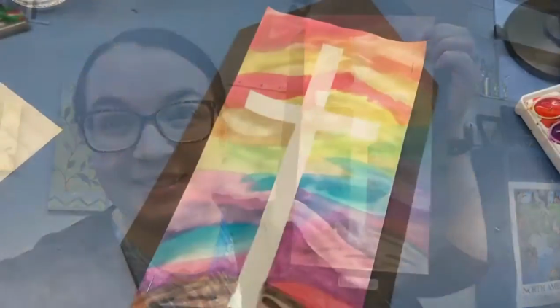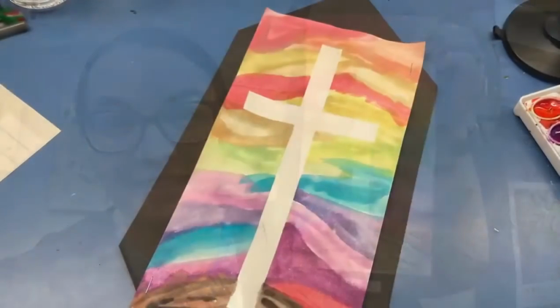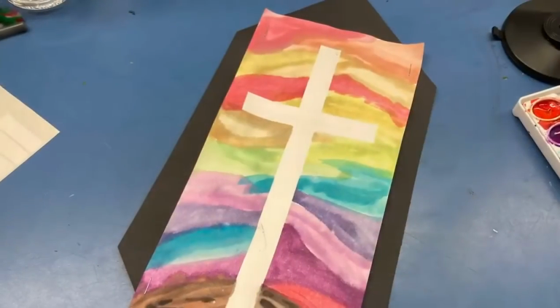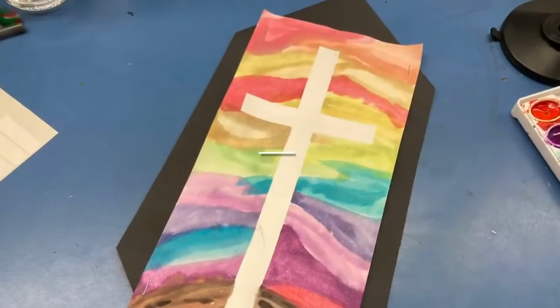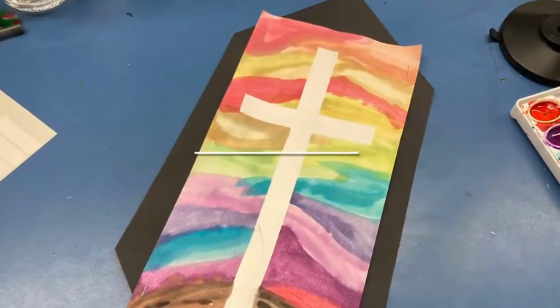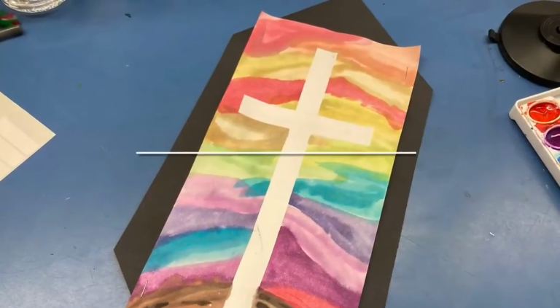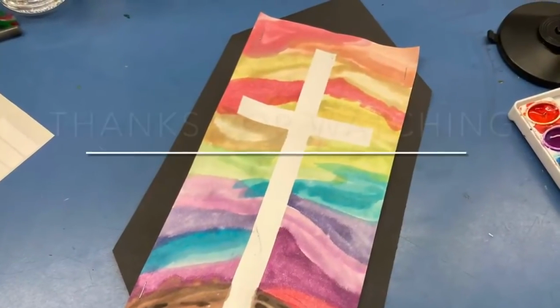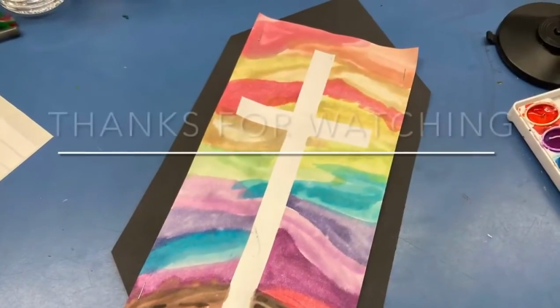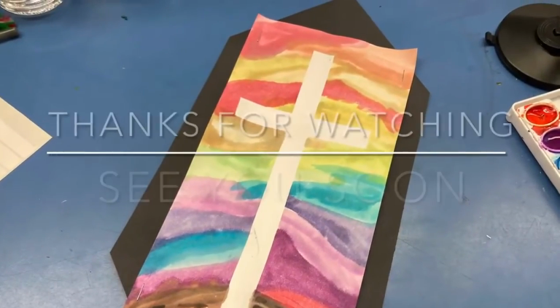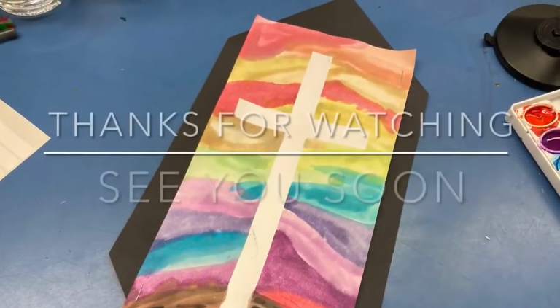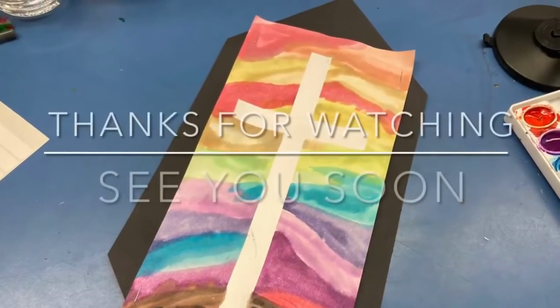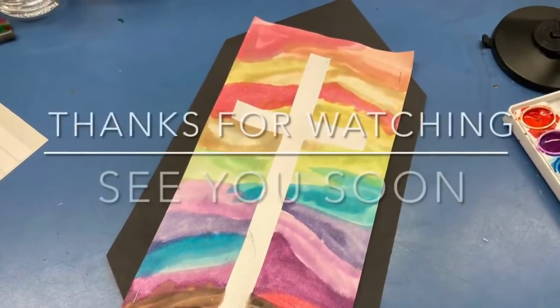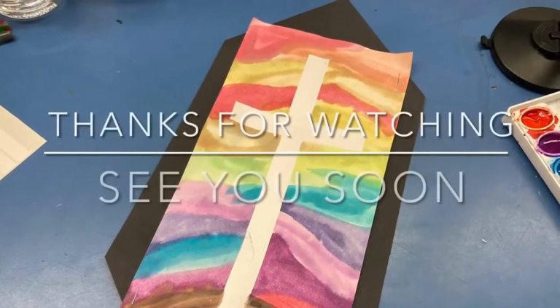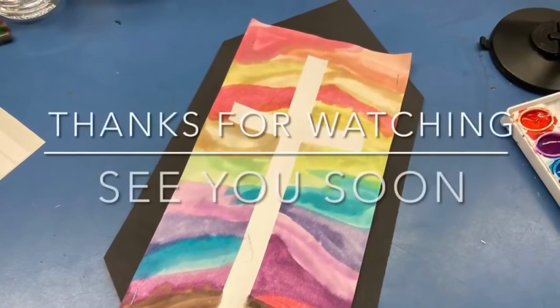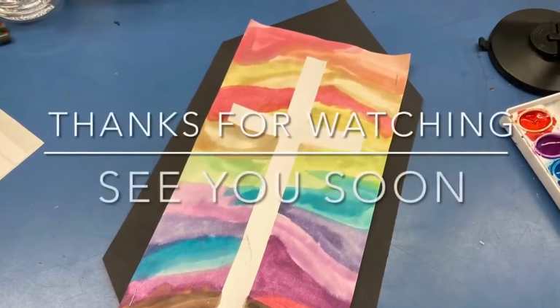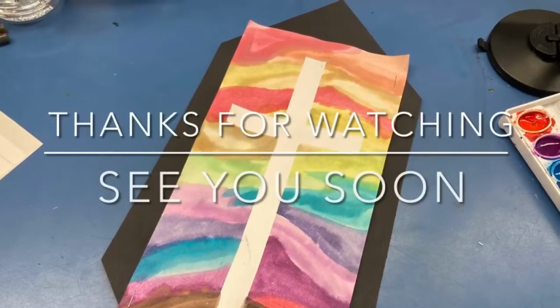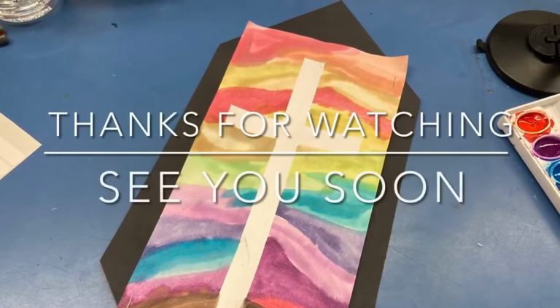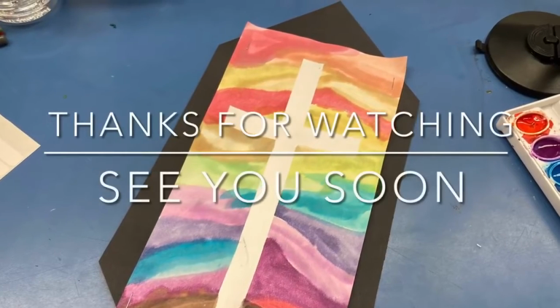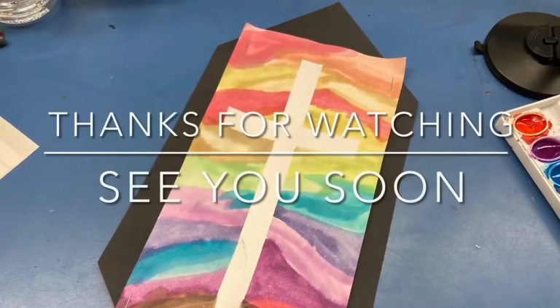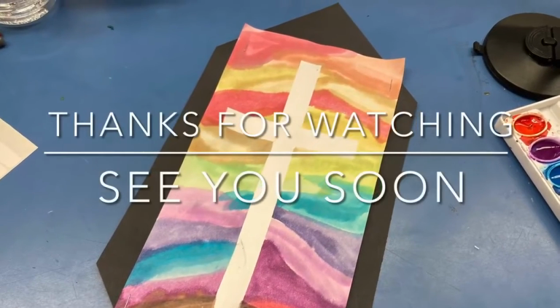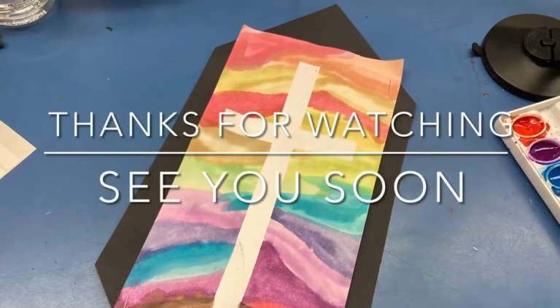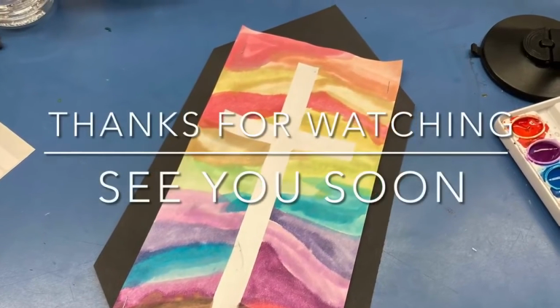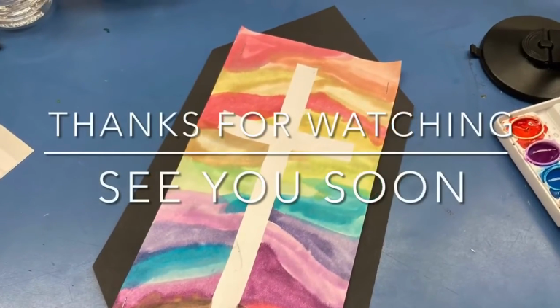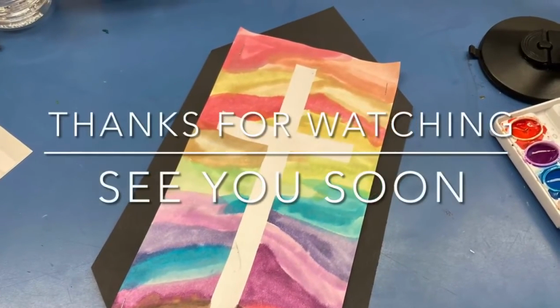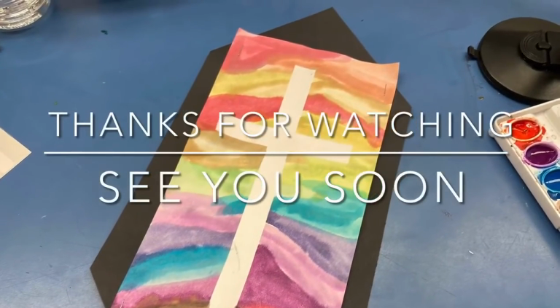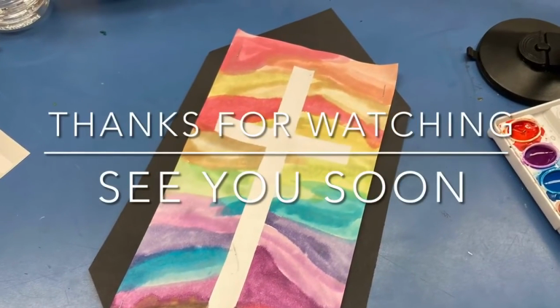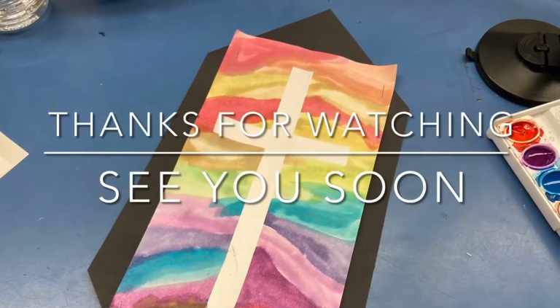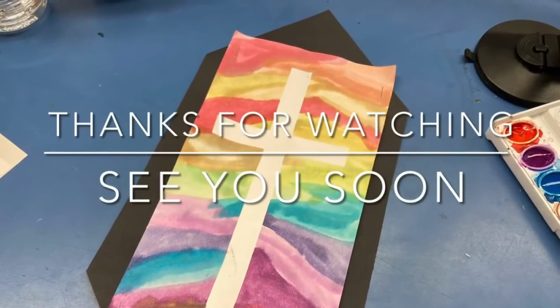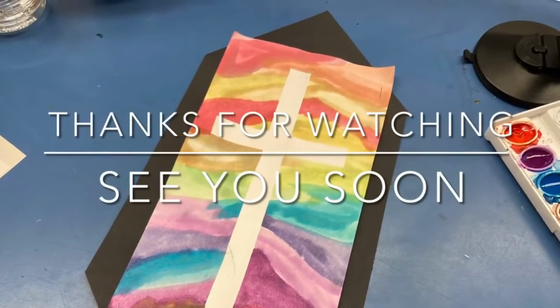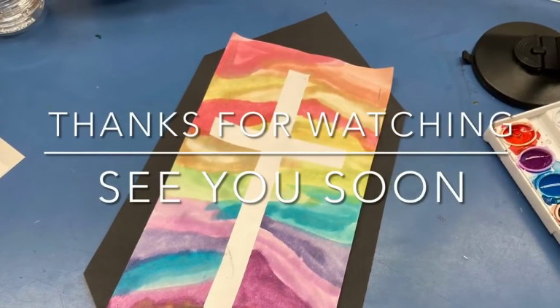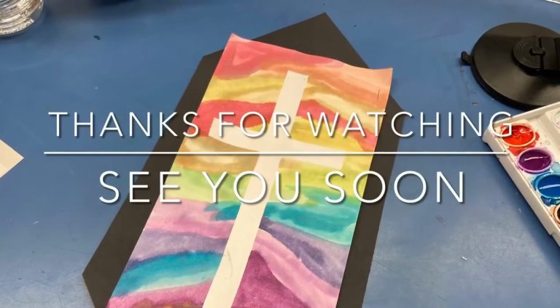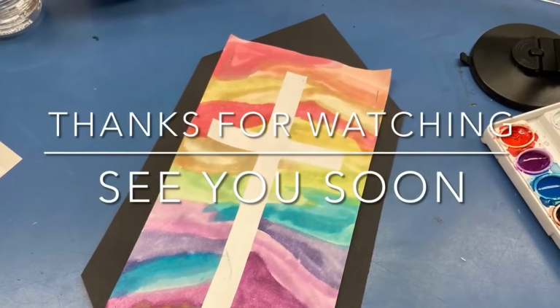That's it for this installment of Art with Mrs. Buffo. Thanks for watching and I hope to see you soon.